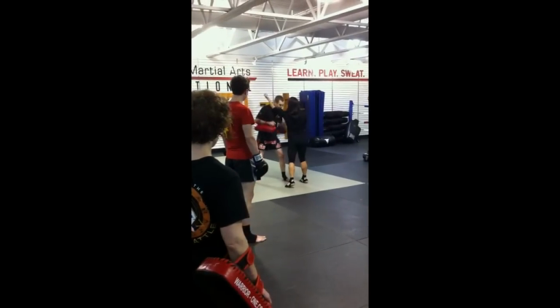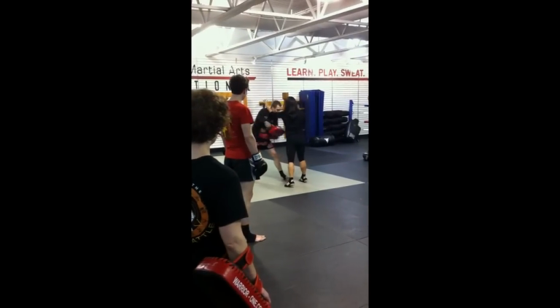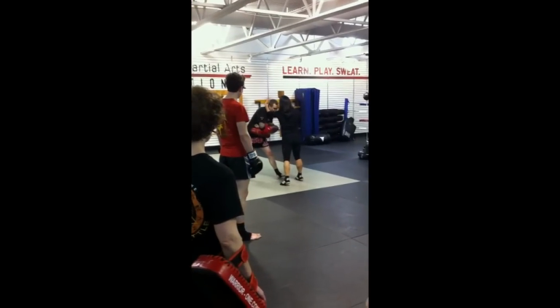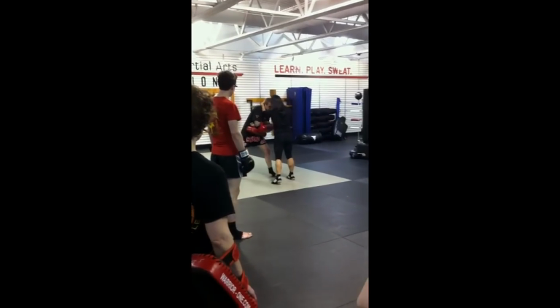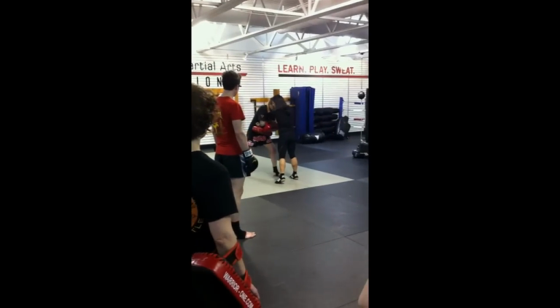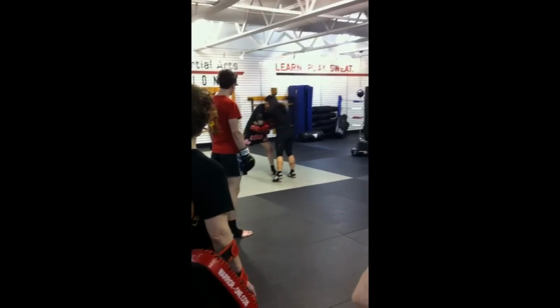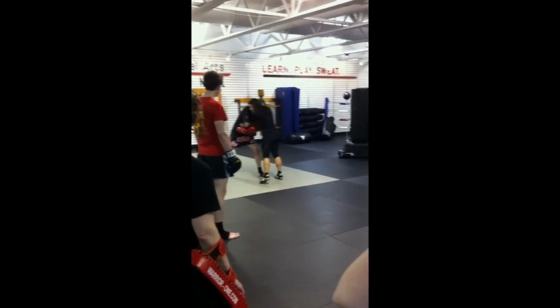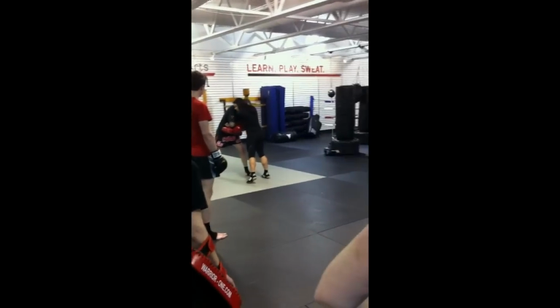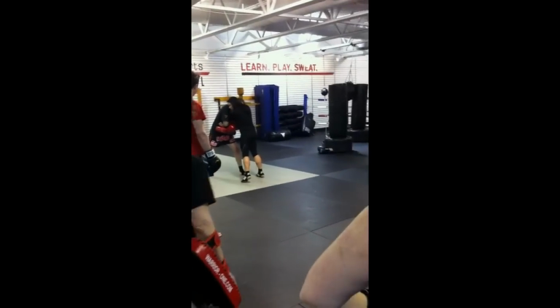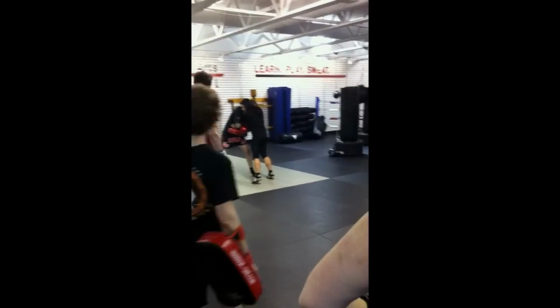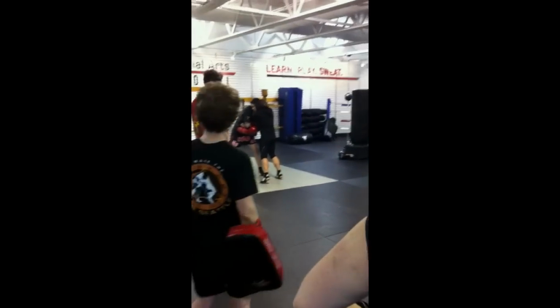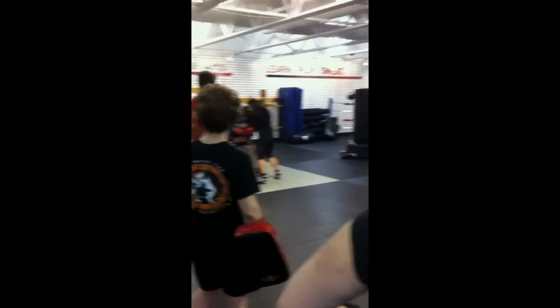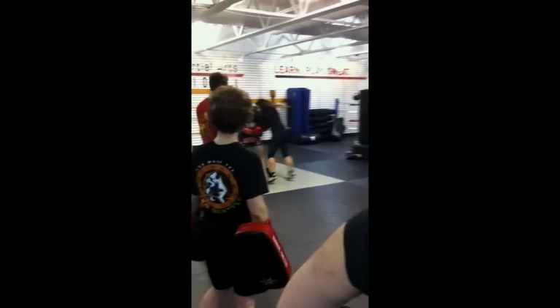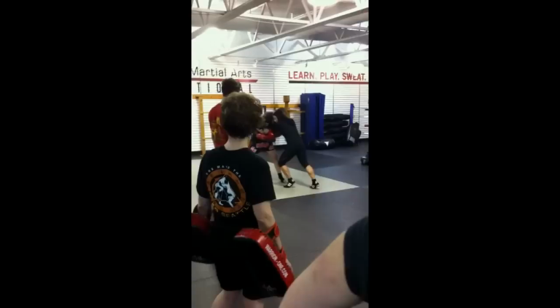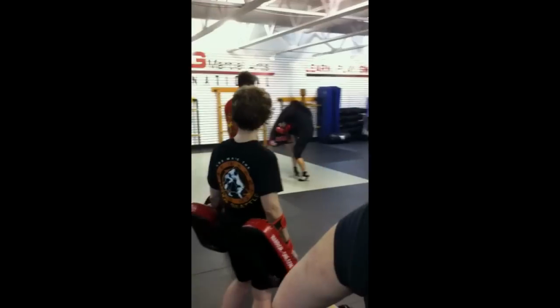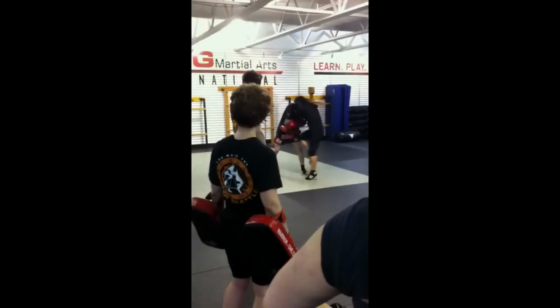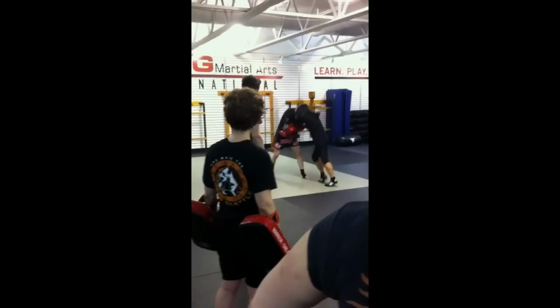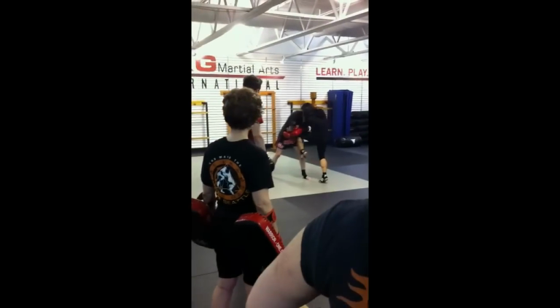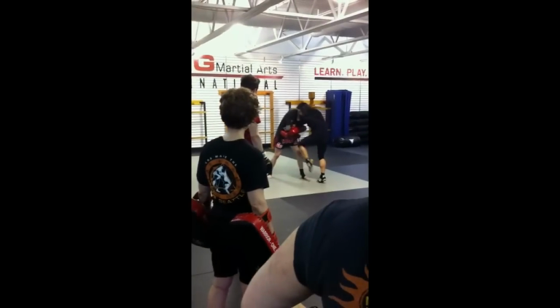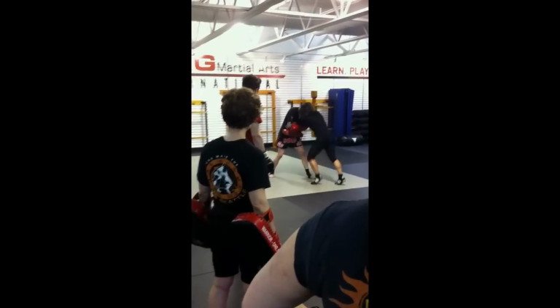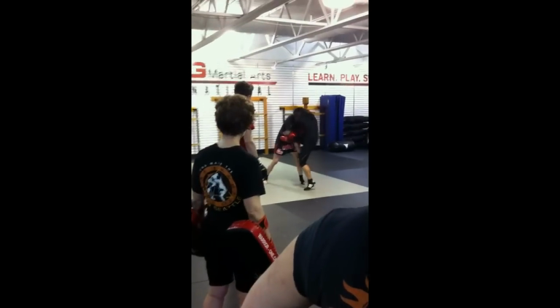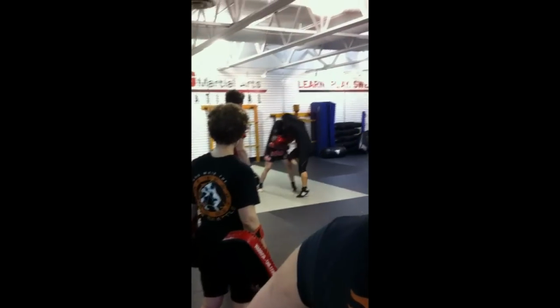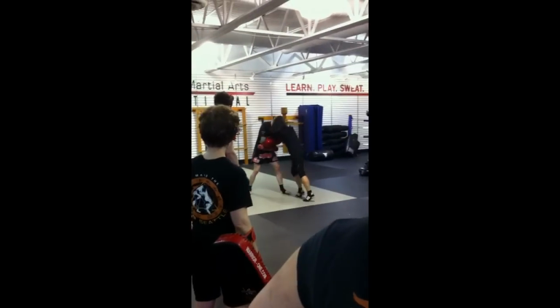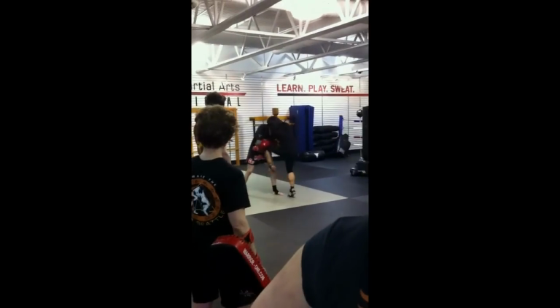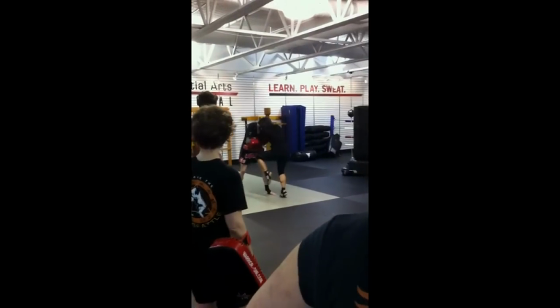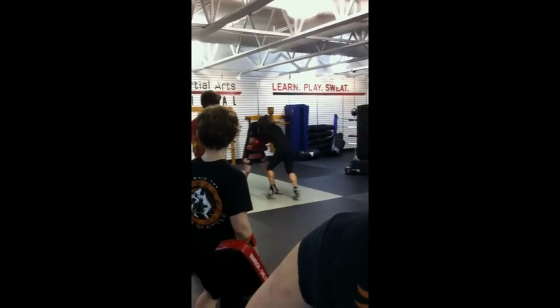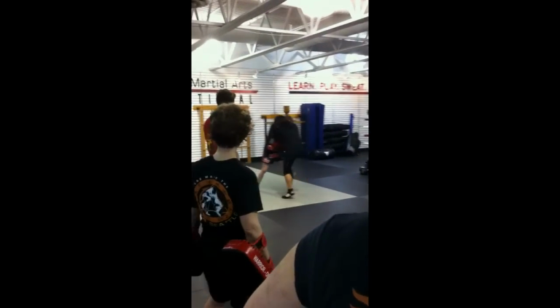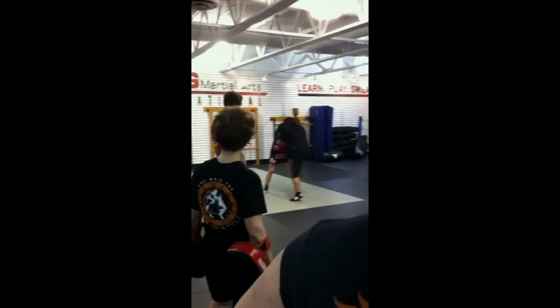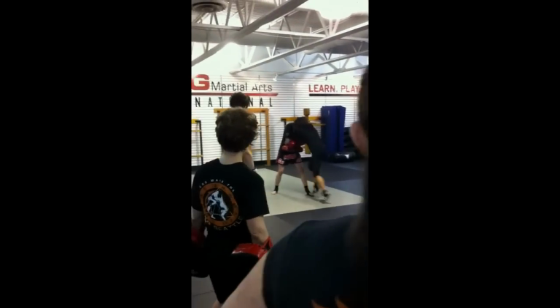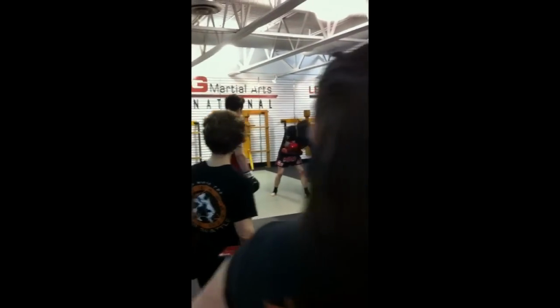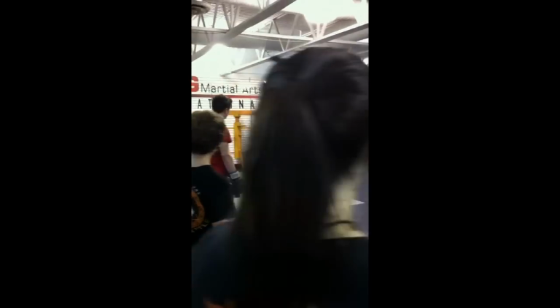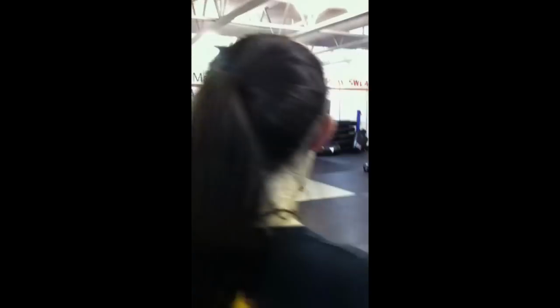Go ahead and hit hard. You can one hand at a time. You're going to do six knees. One, two, three, four, five, six.